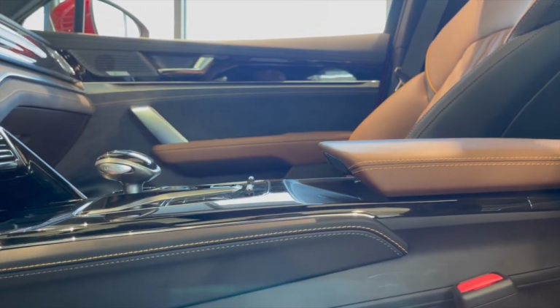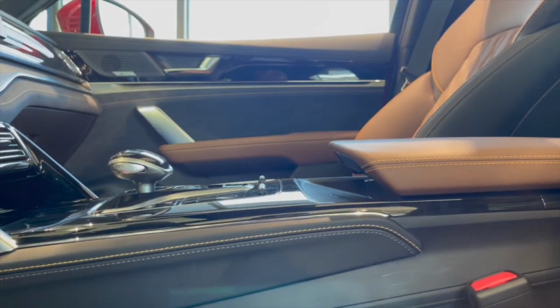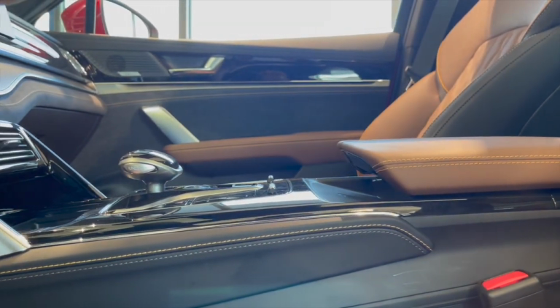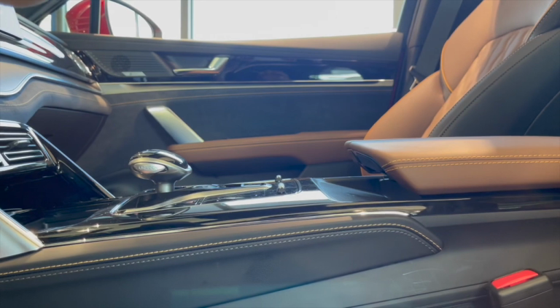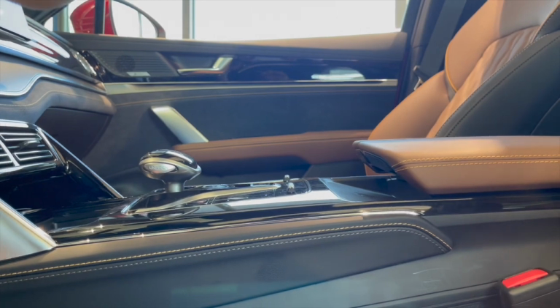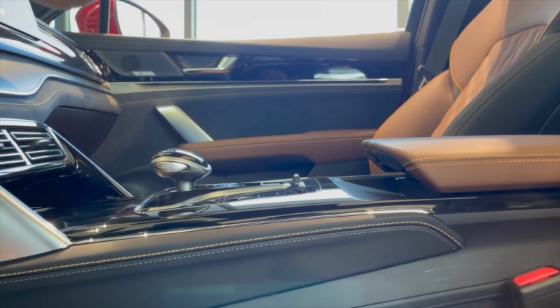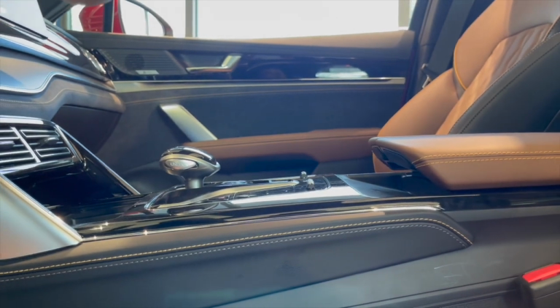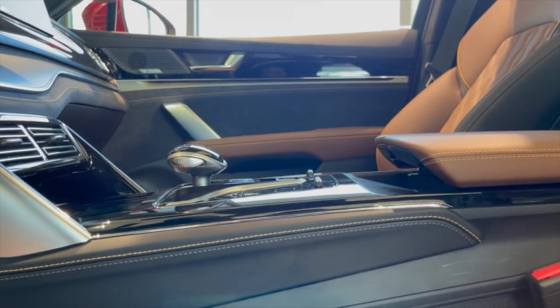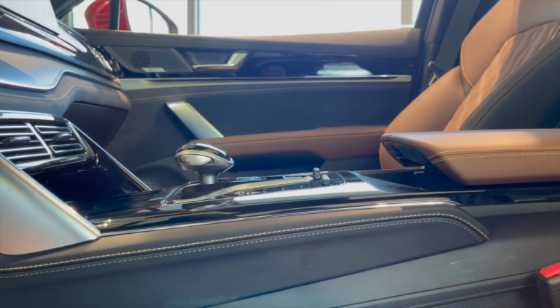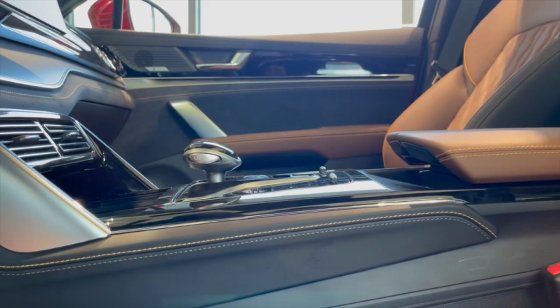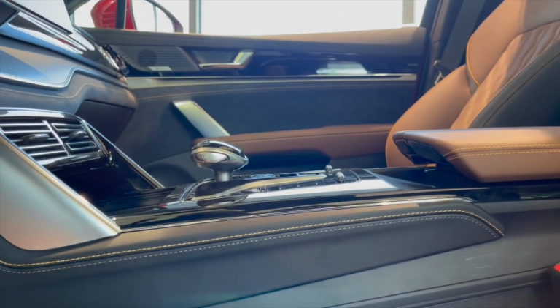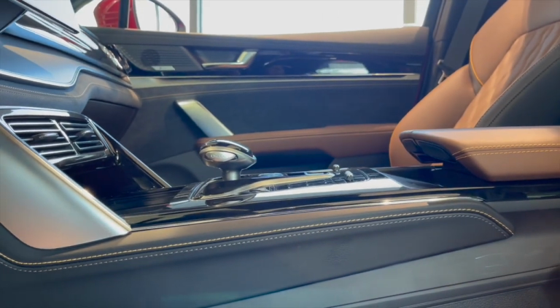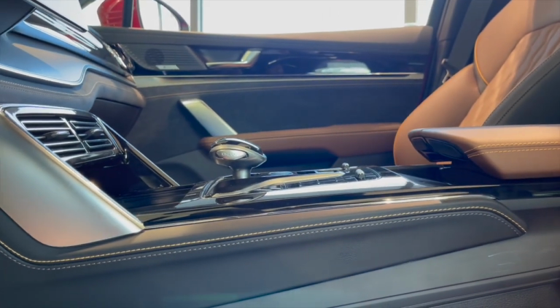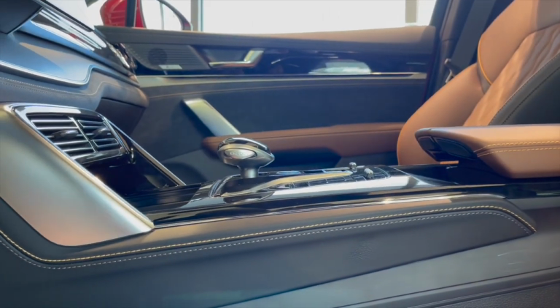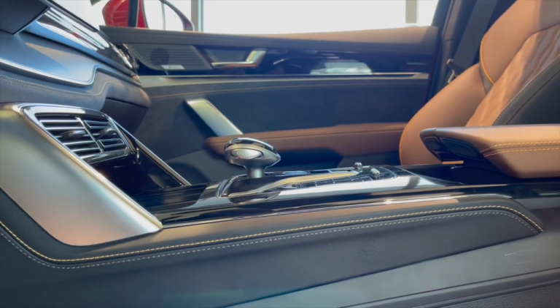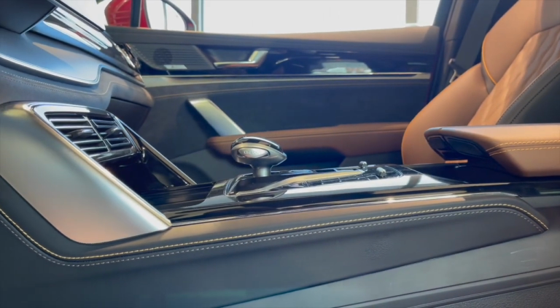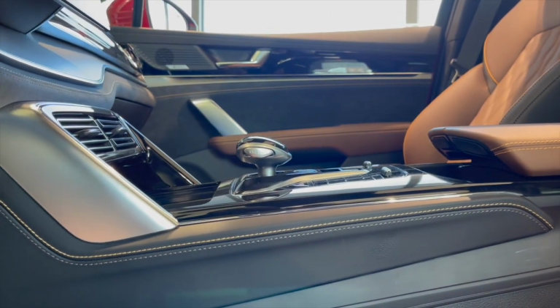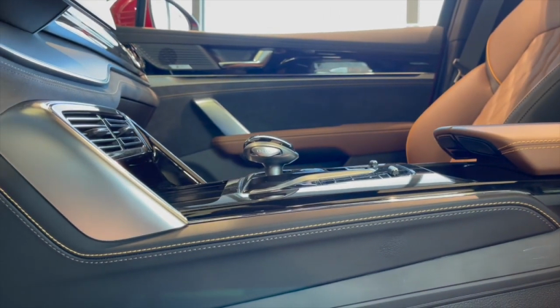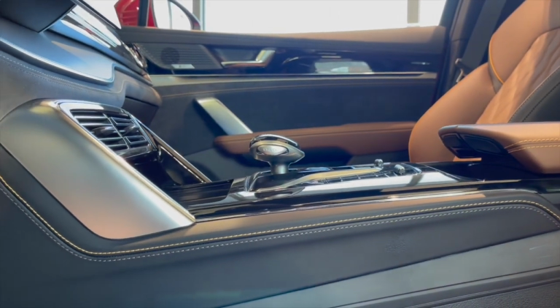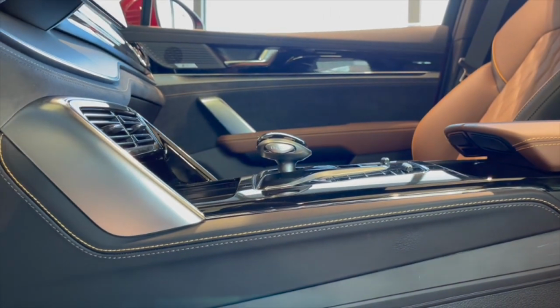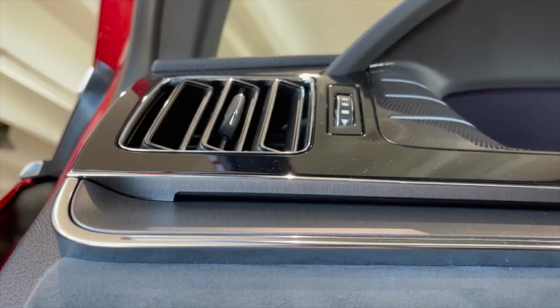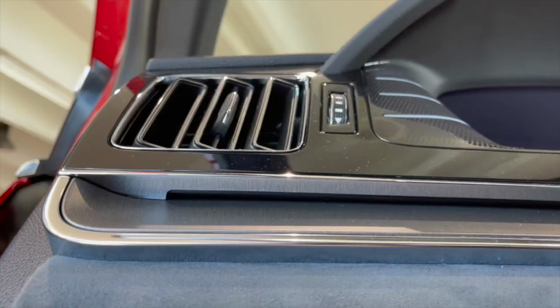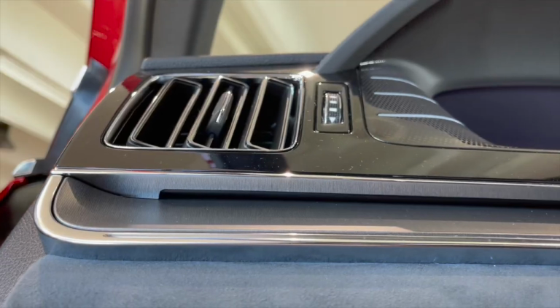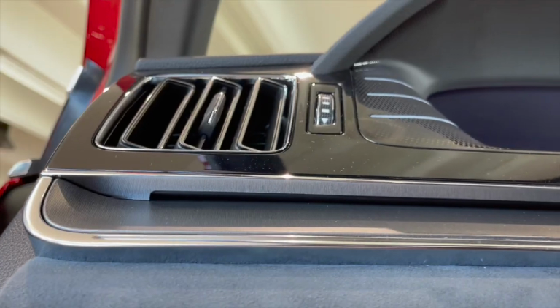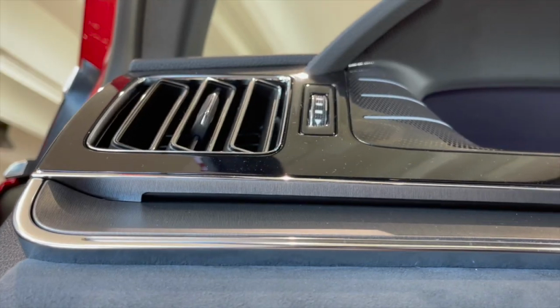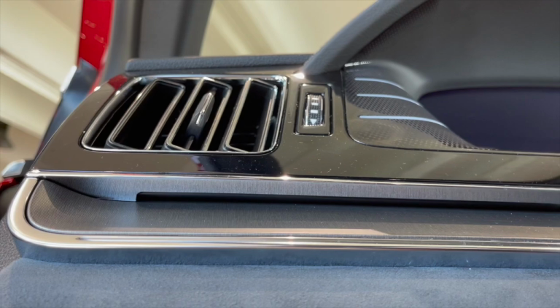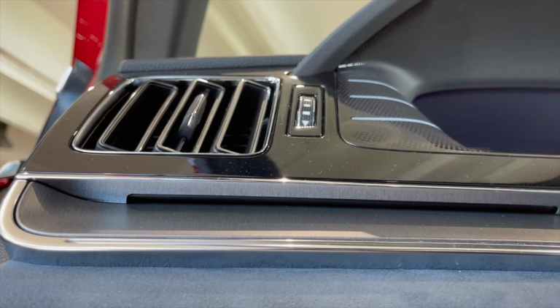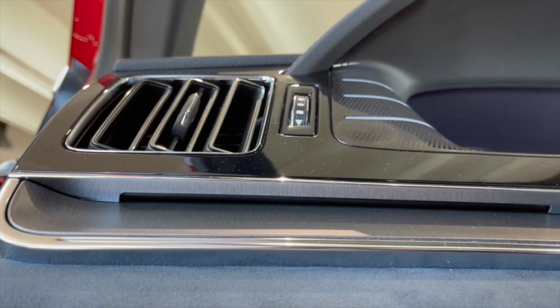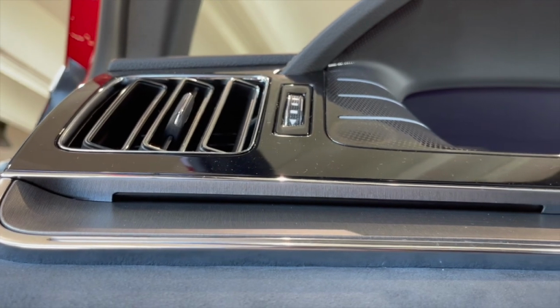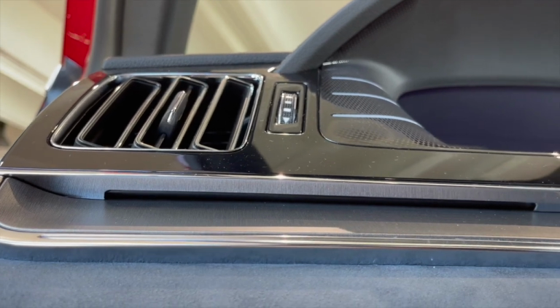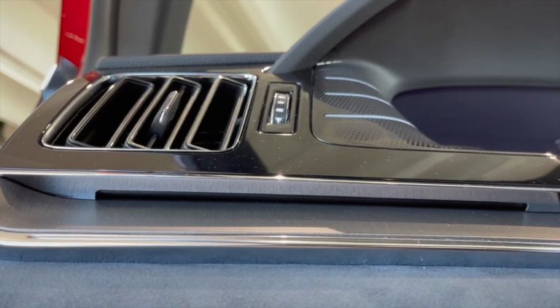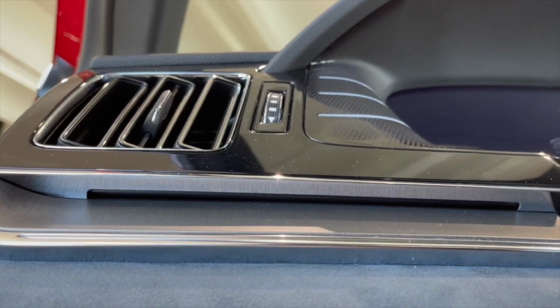BYD Tang EV is packed with high-tech equipment, such as a 360-degree parking camera and wireless charging for mobile devices.